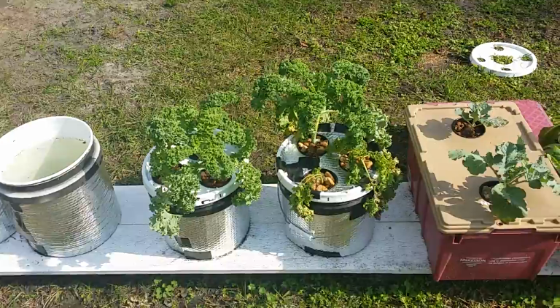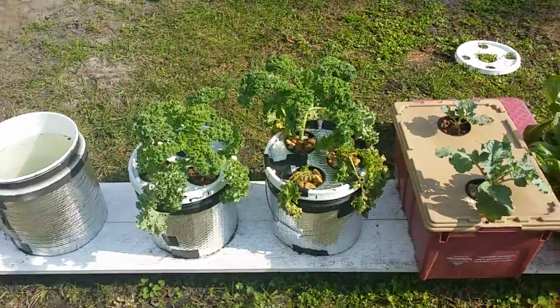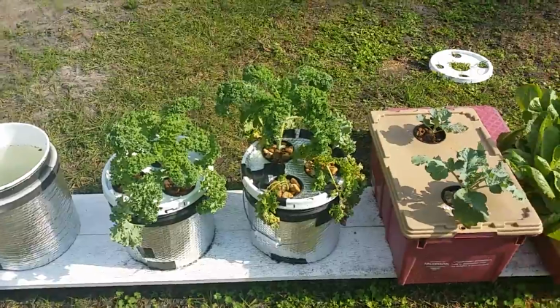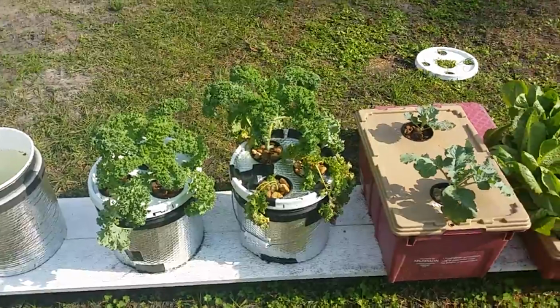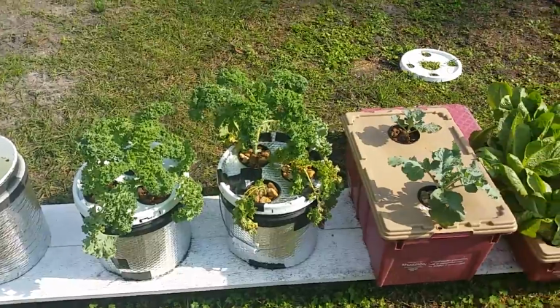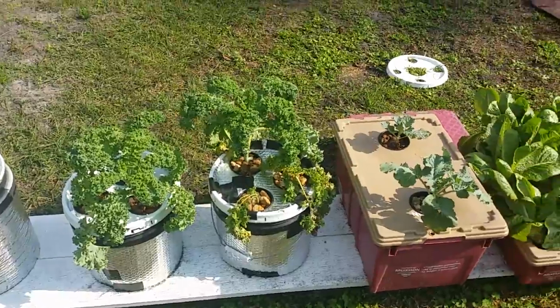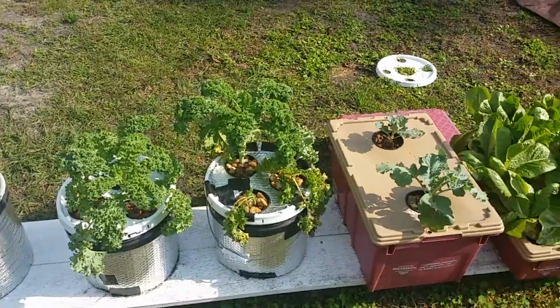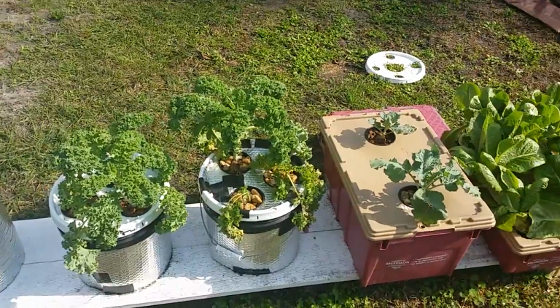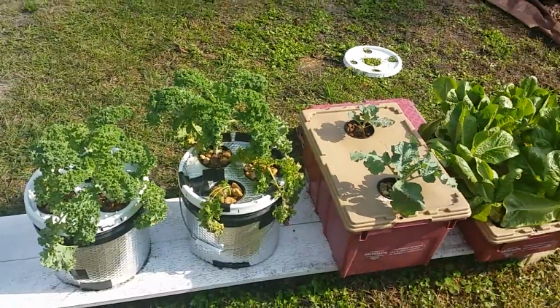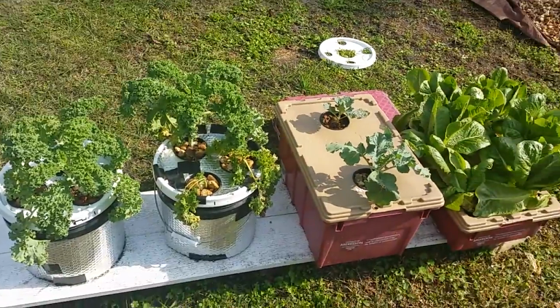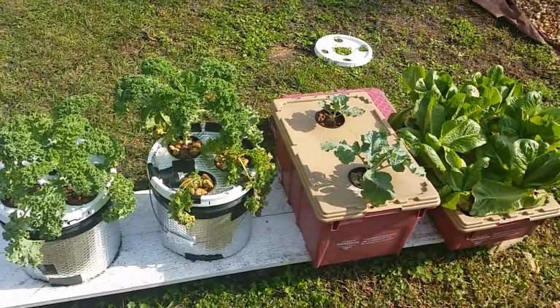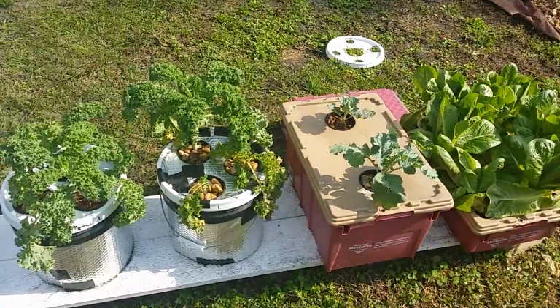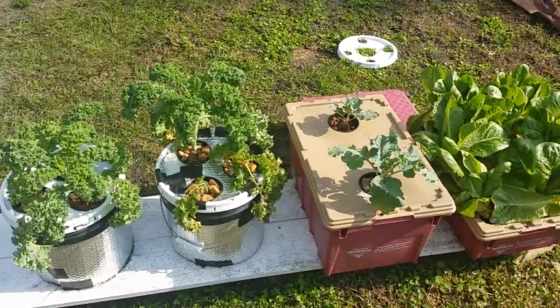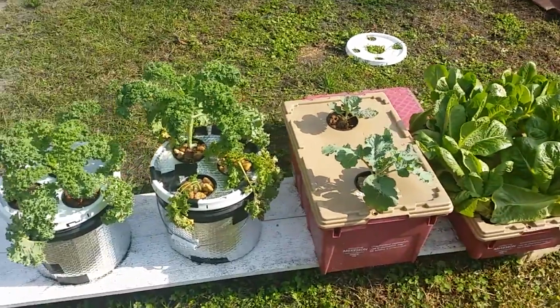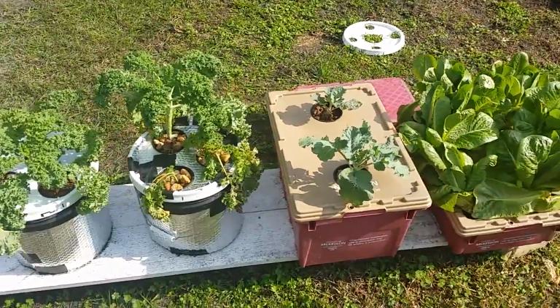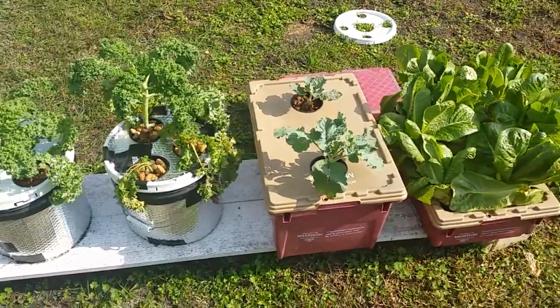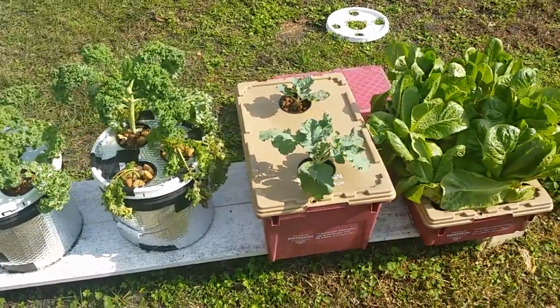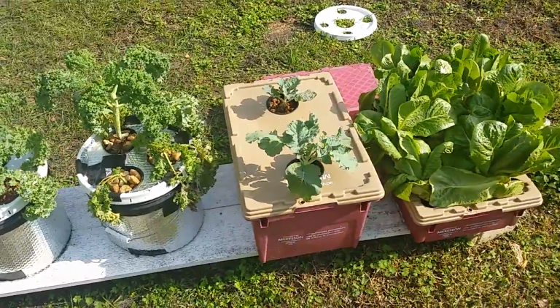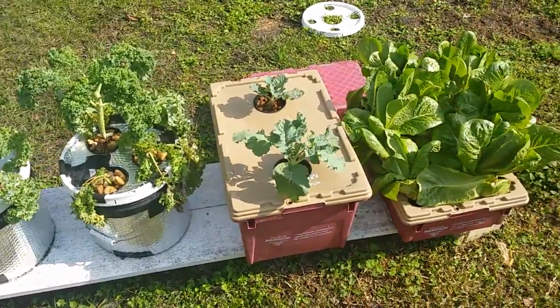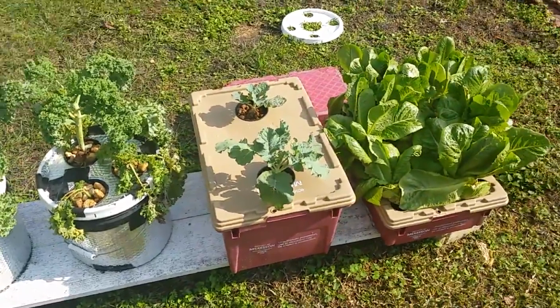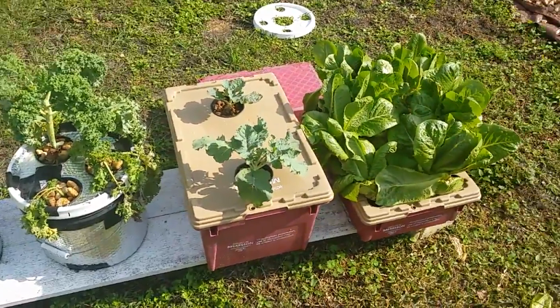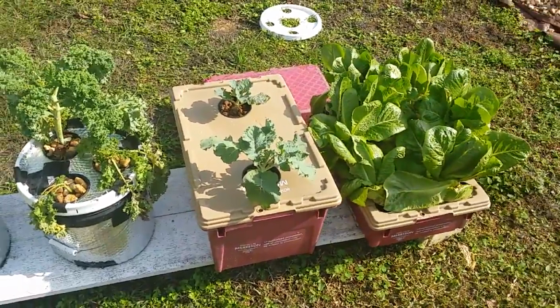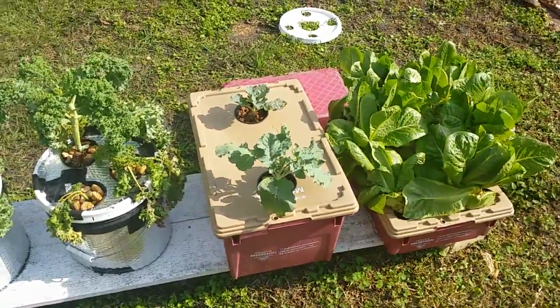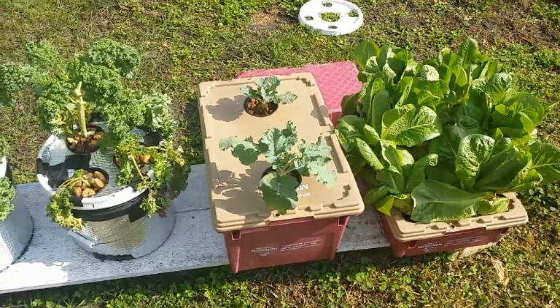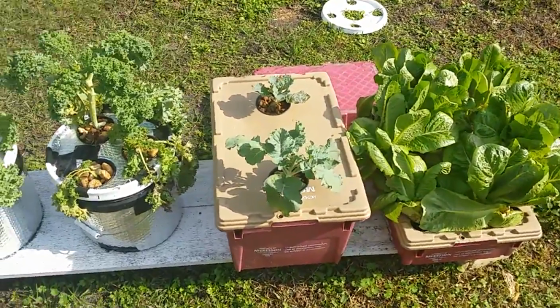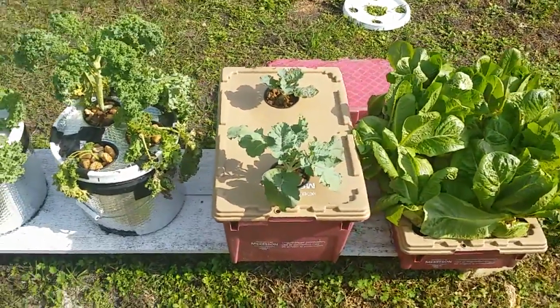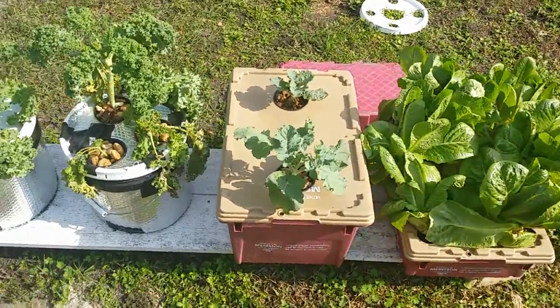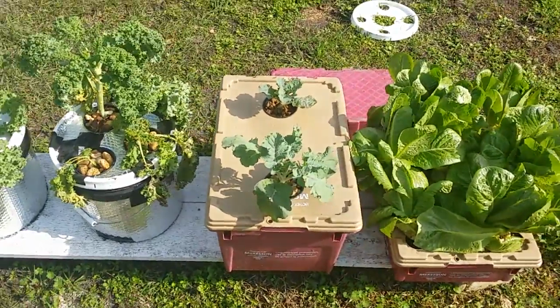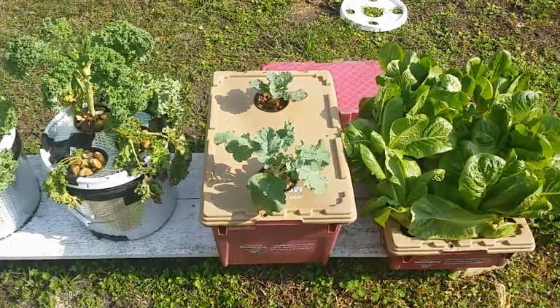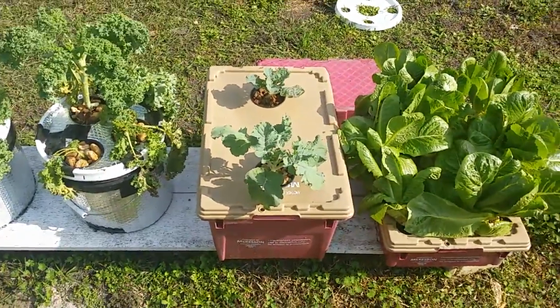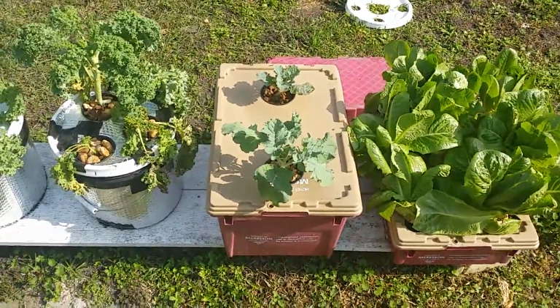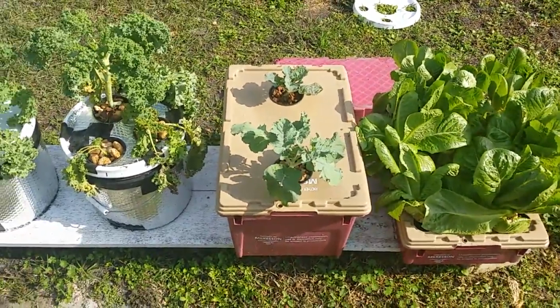Hey guys, how's it going? Sherman here with Gardening for Fun. Just want to do a quick update.